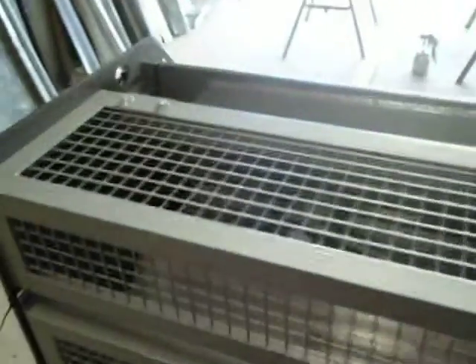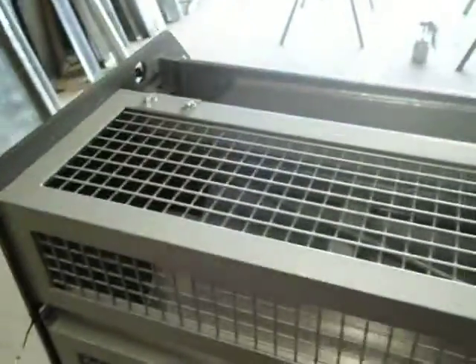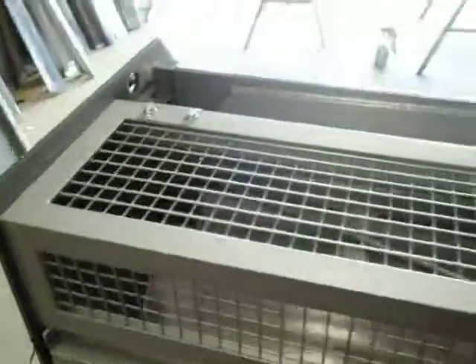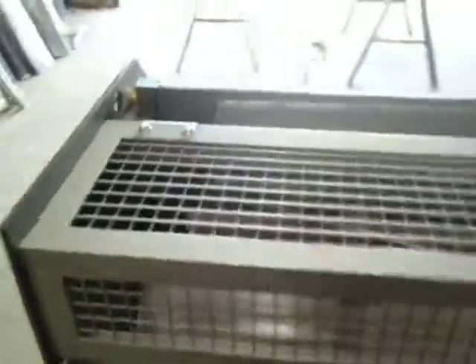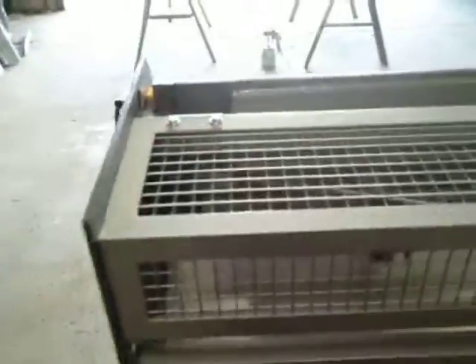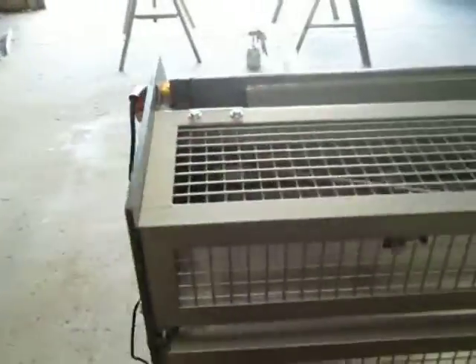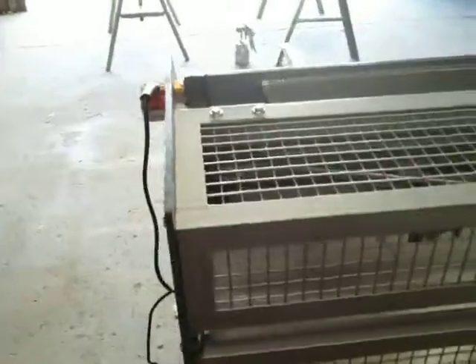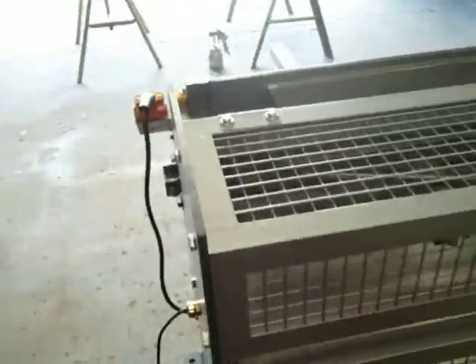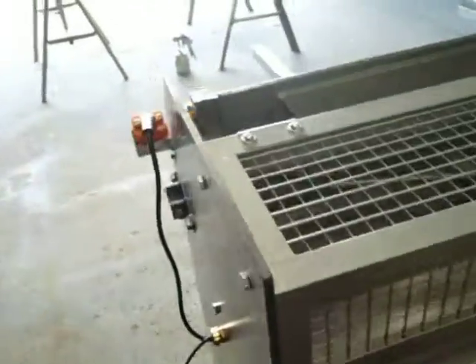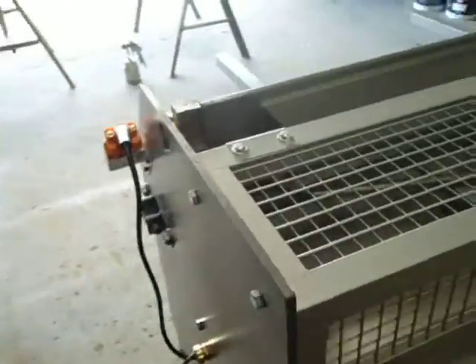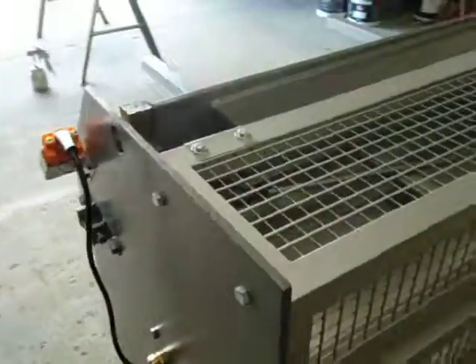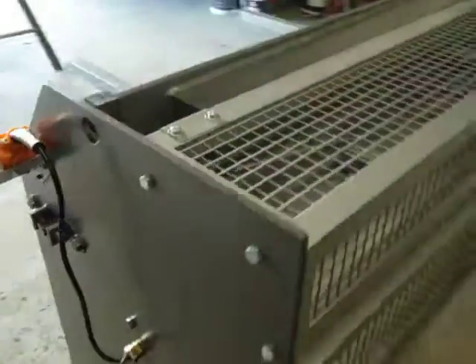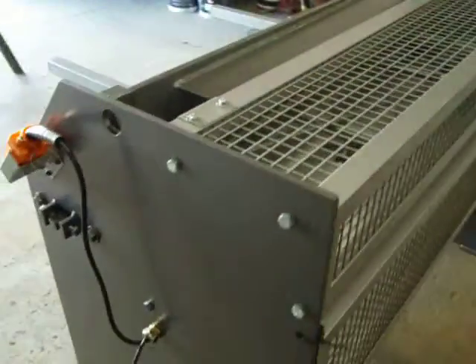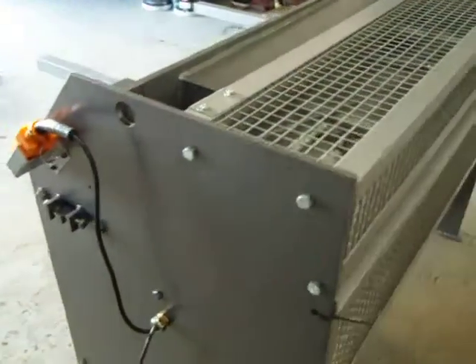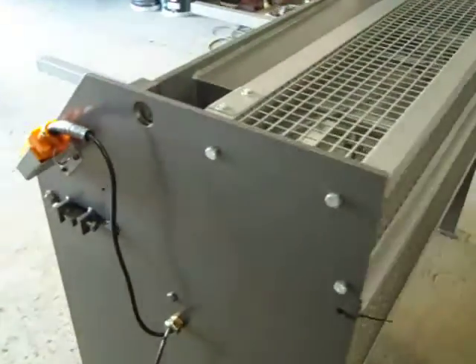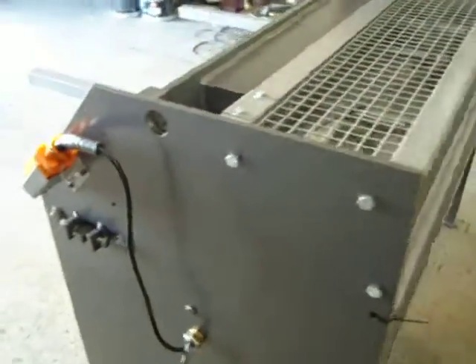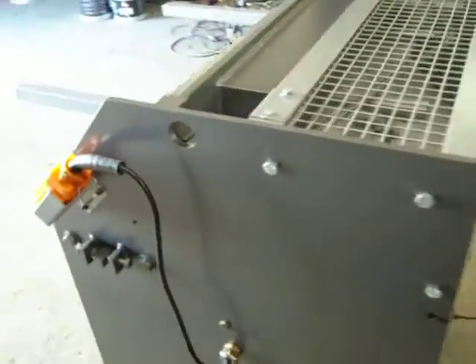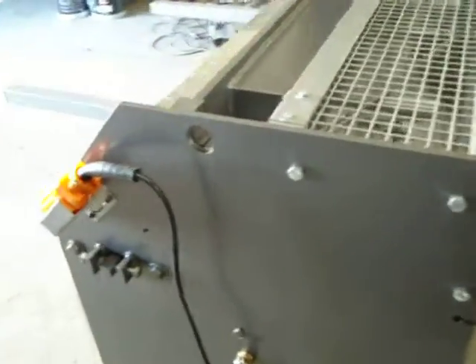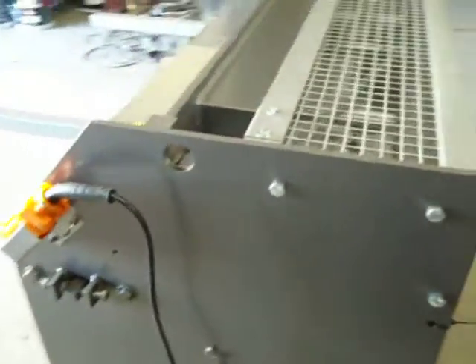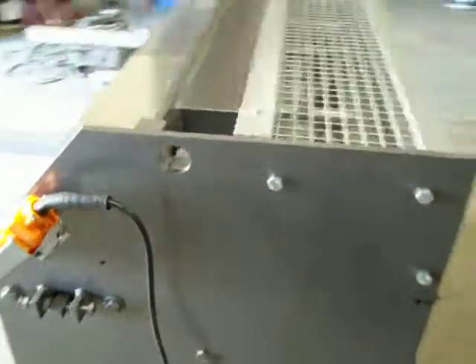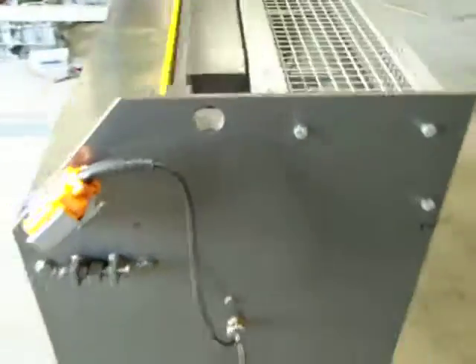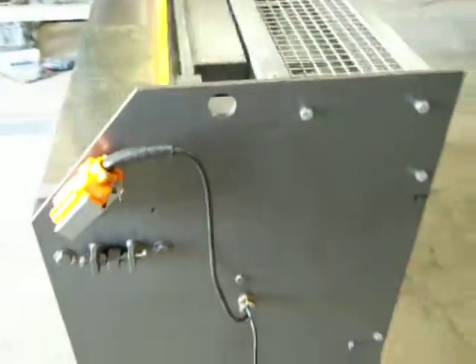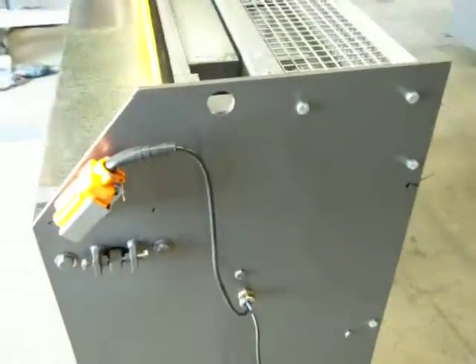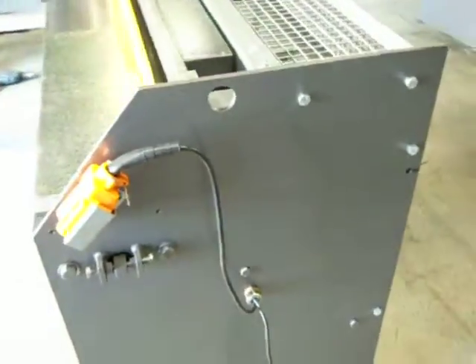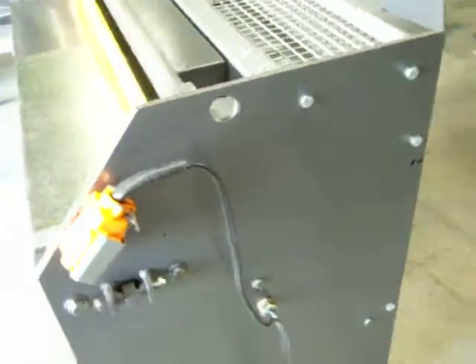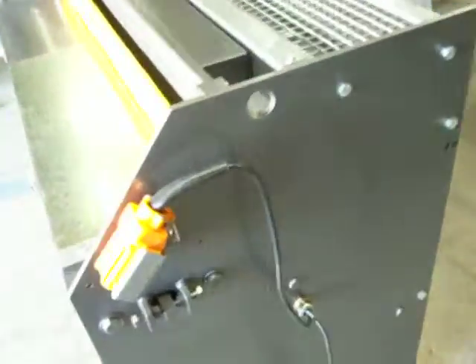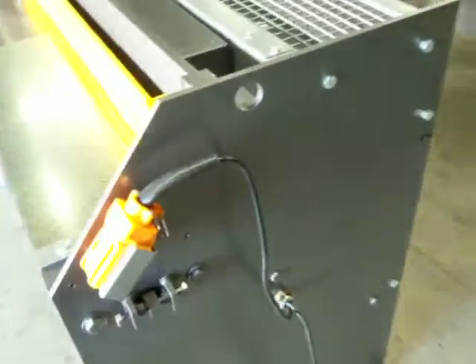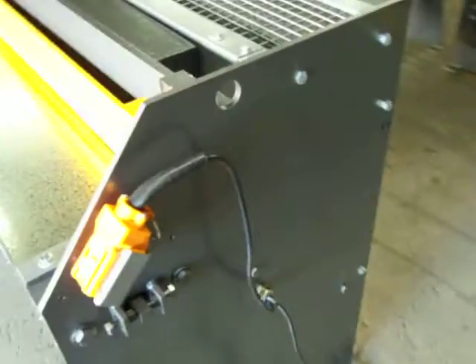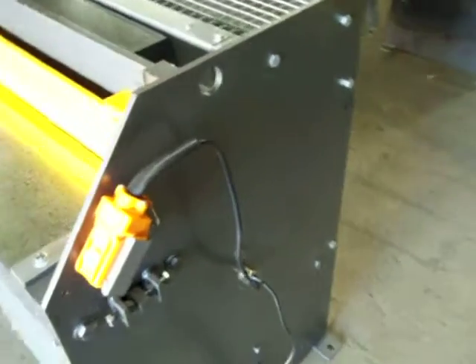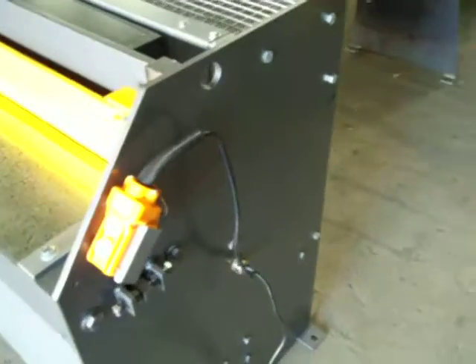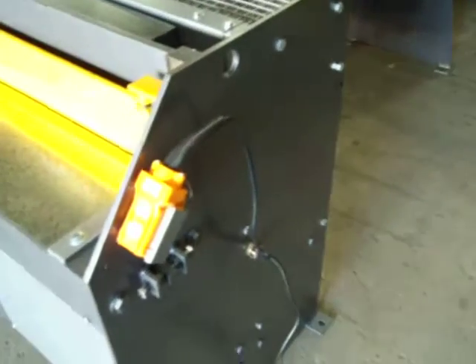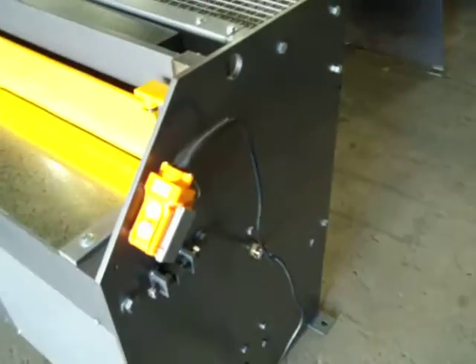We have been making these machines for over 20 years now. This one is simply plugged straight into 240 volt.